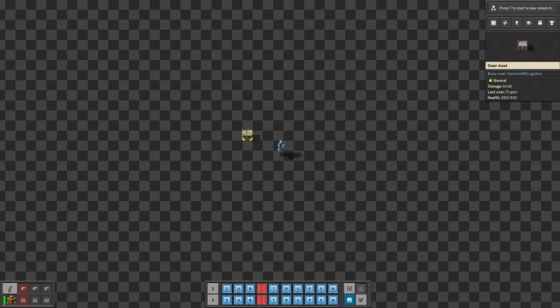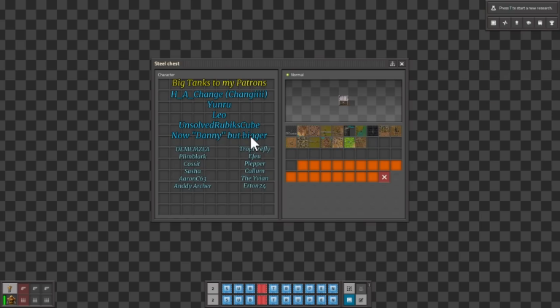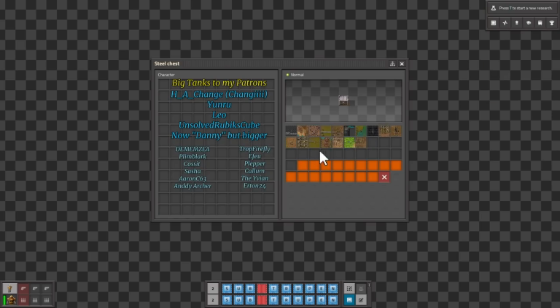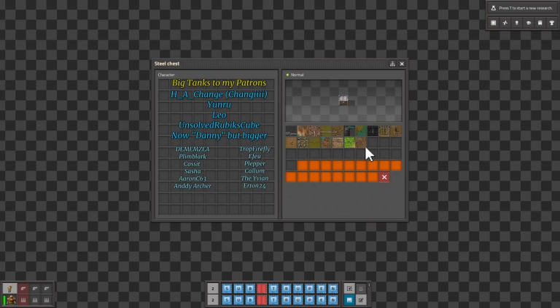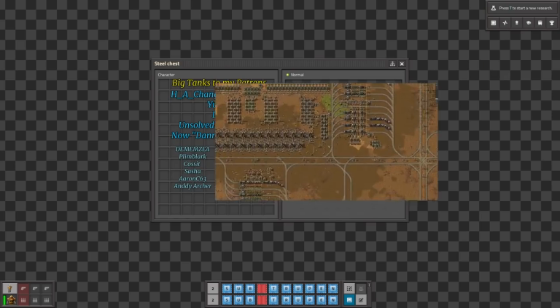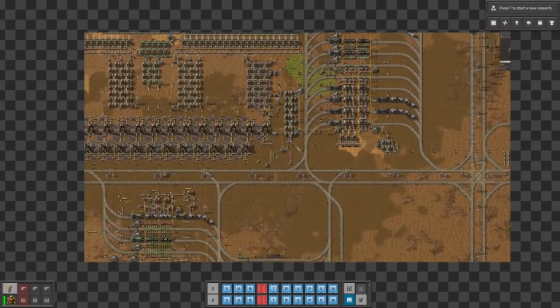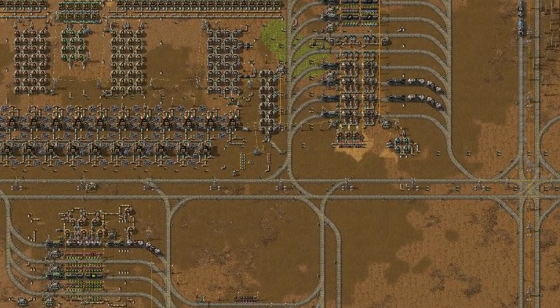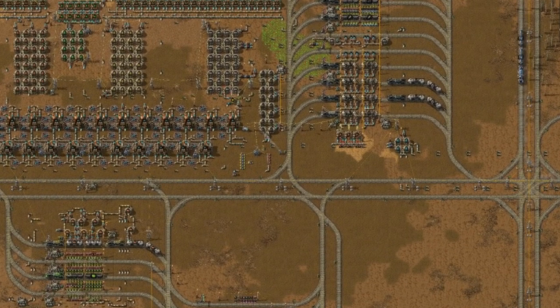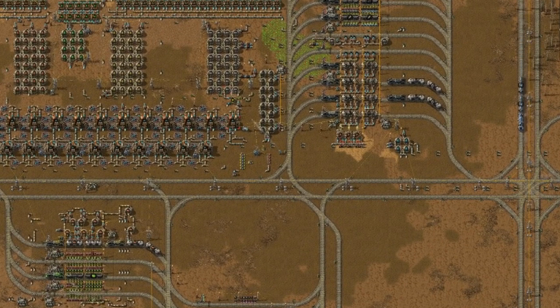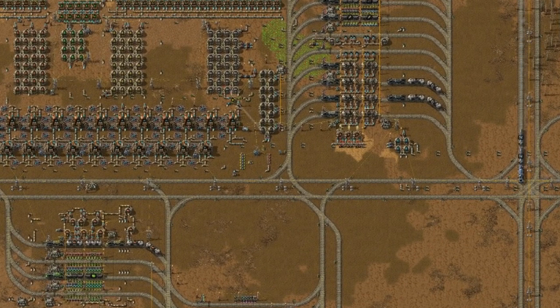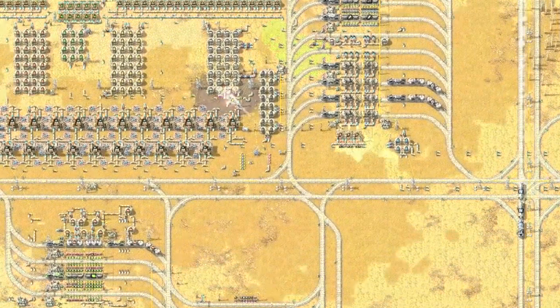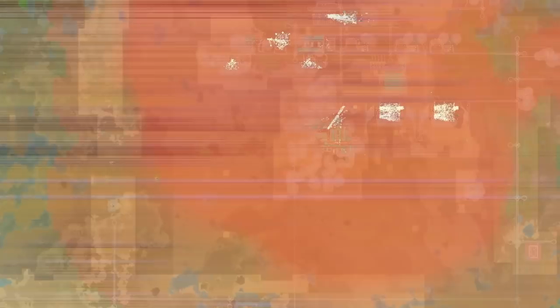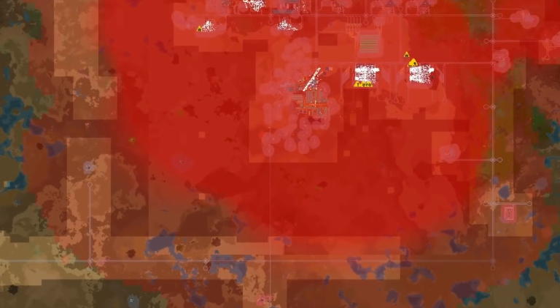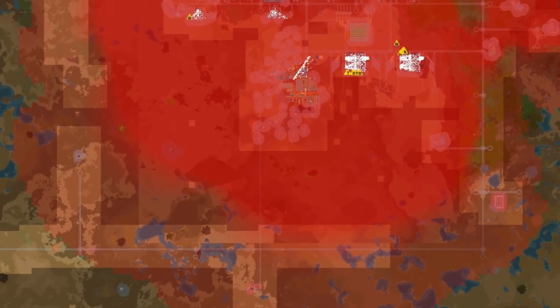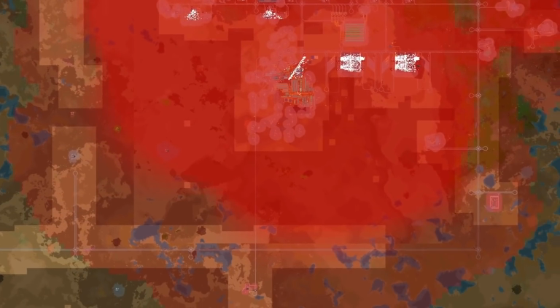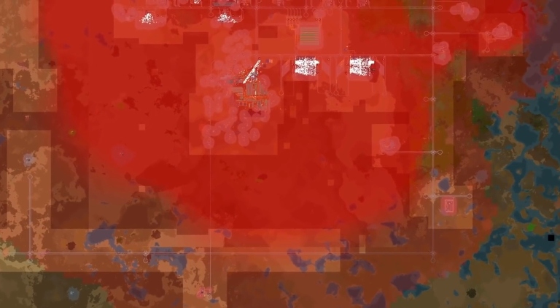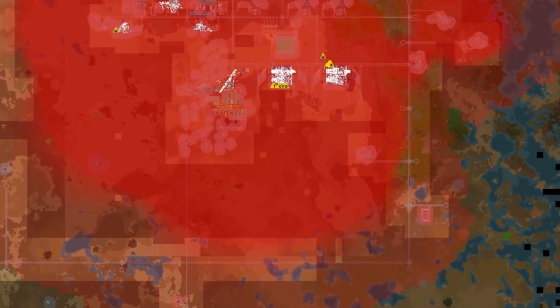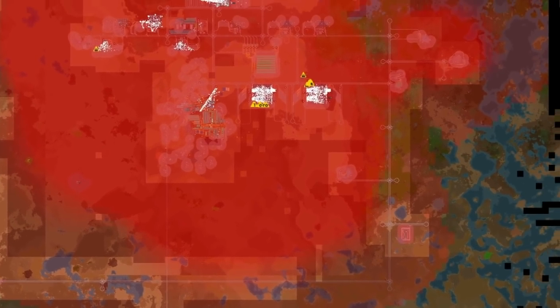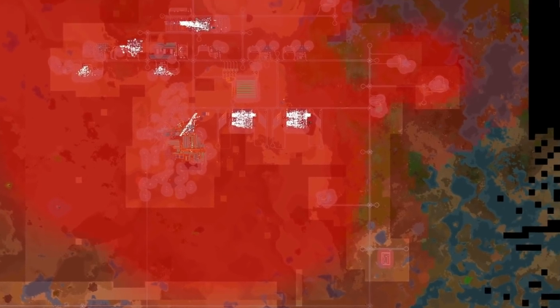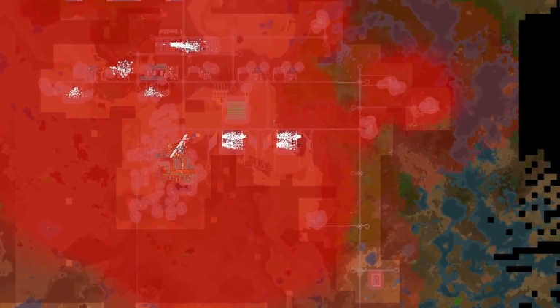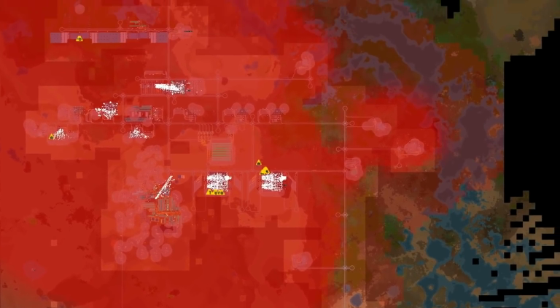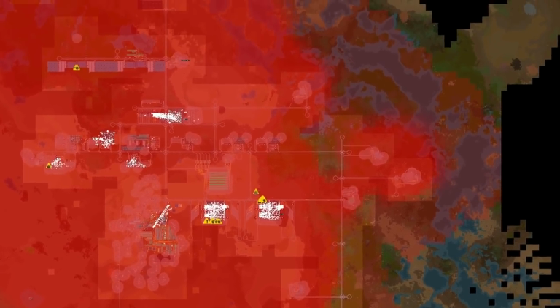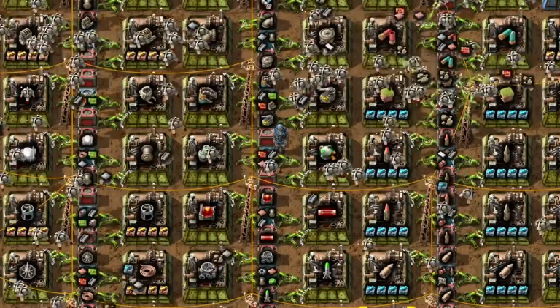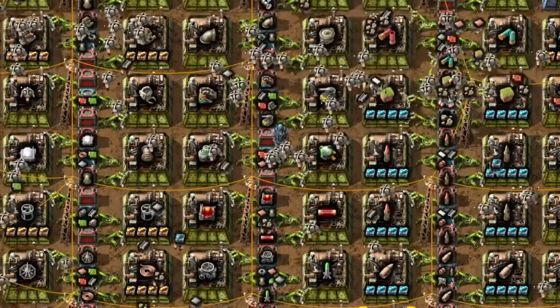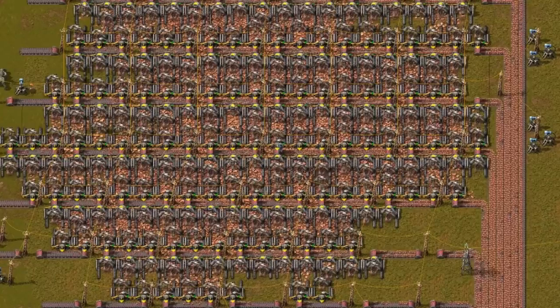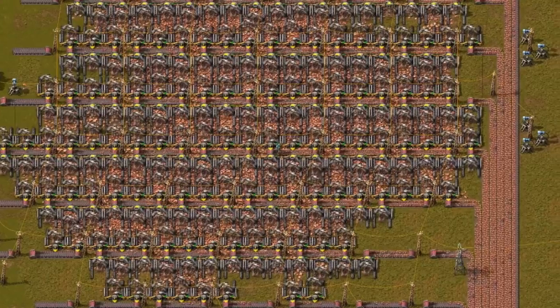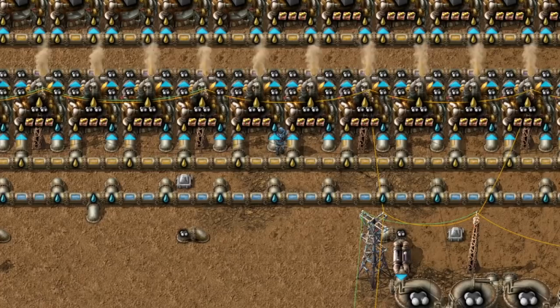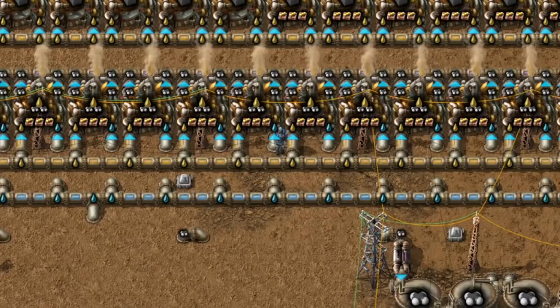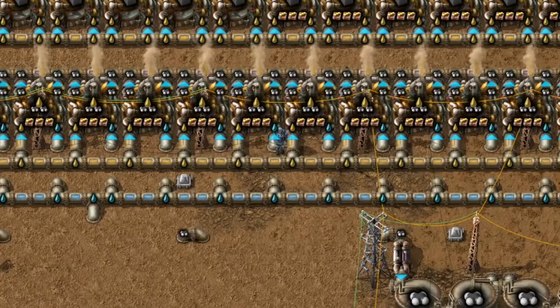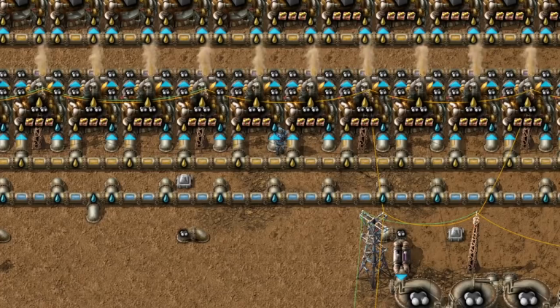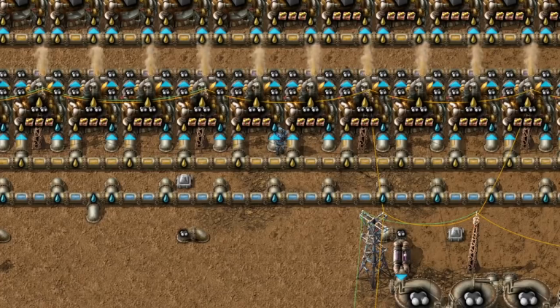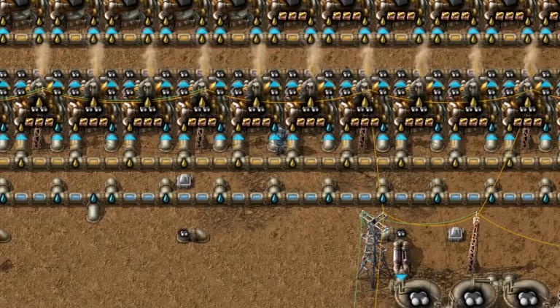Did you know that green rockets are eco-friendly in Factorio? Every building in your factory produces pollution — assemblers, miners, and even chemical plants.